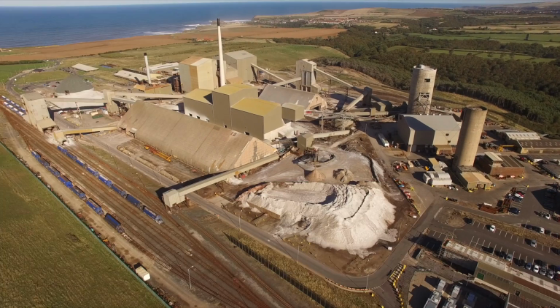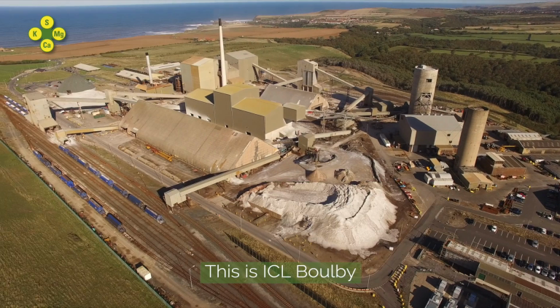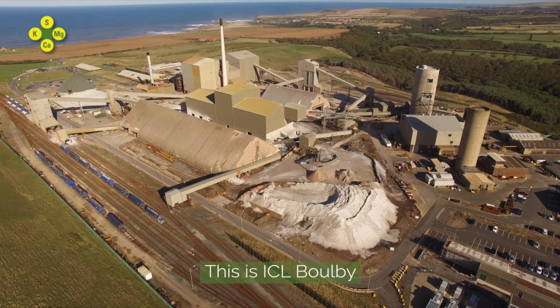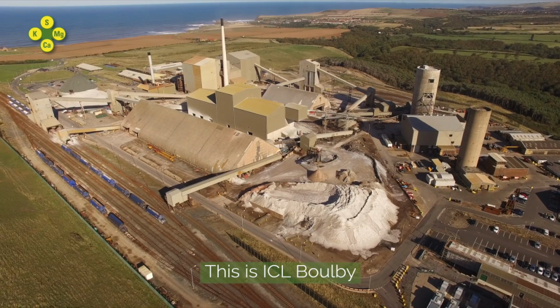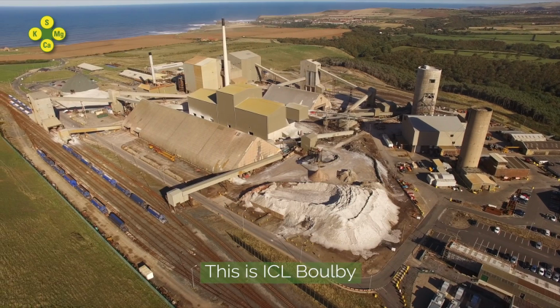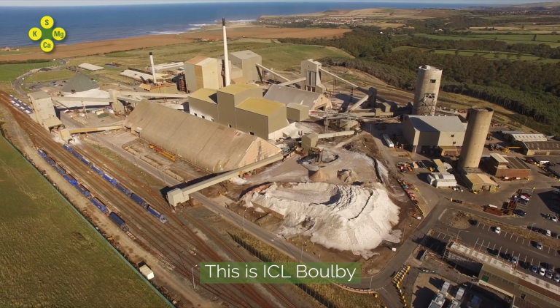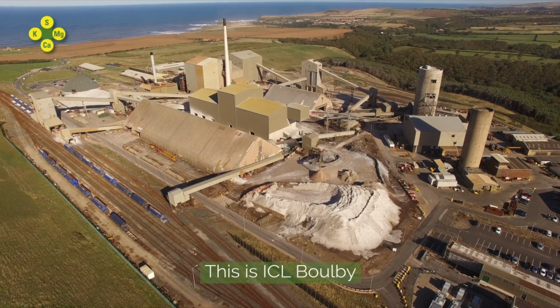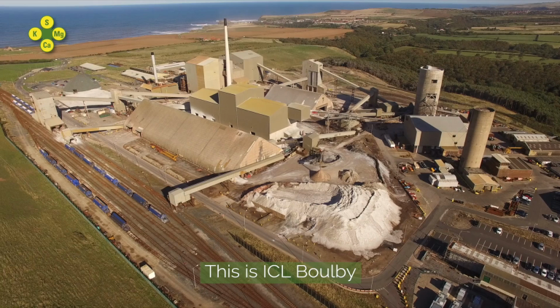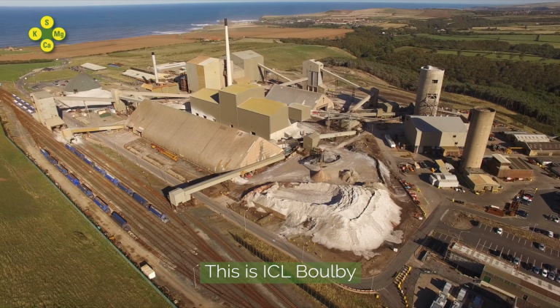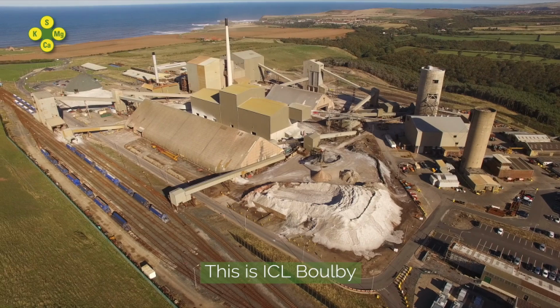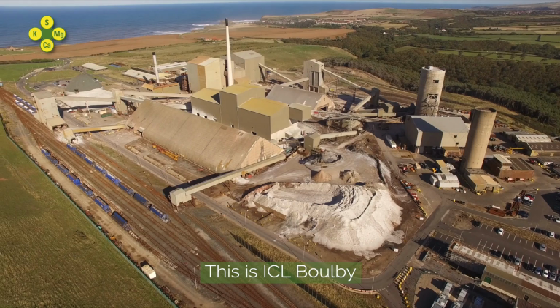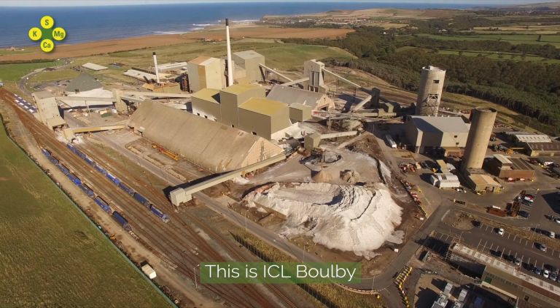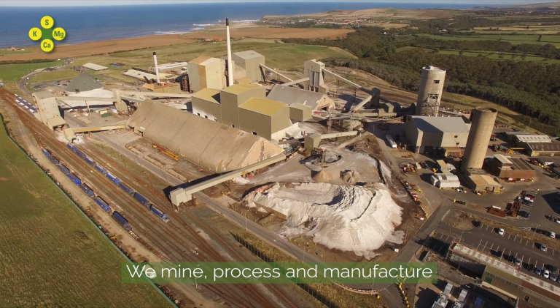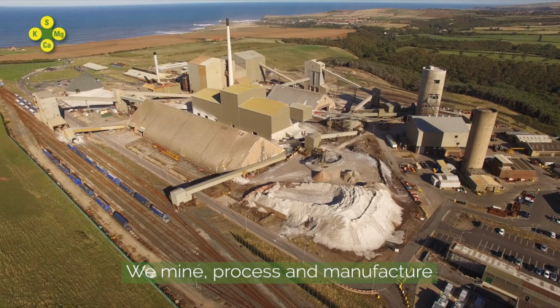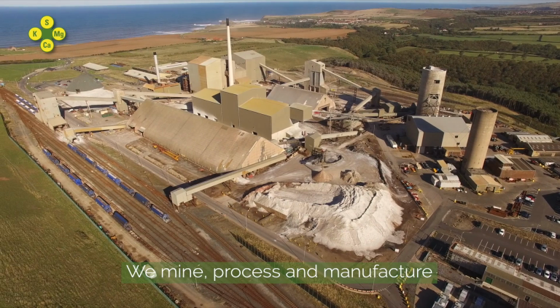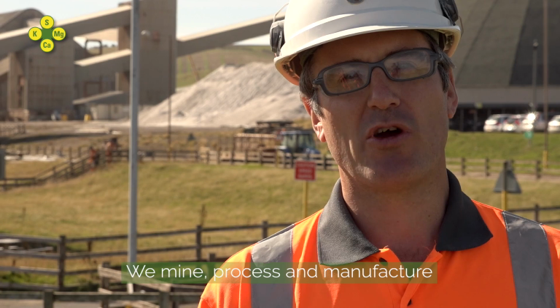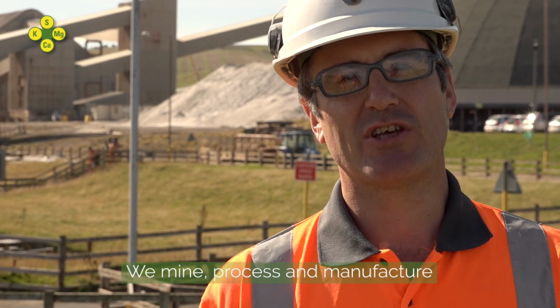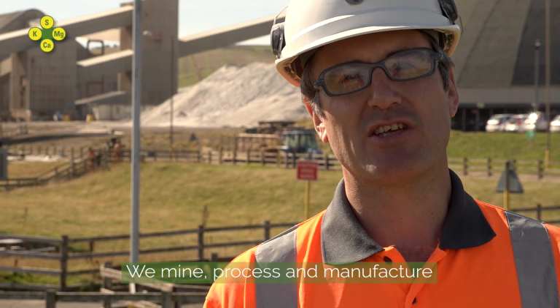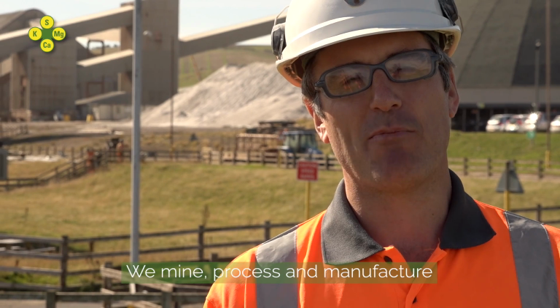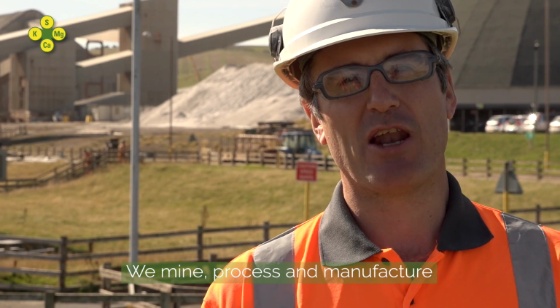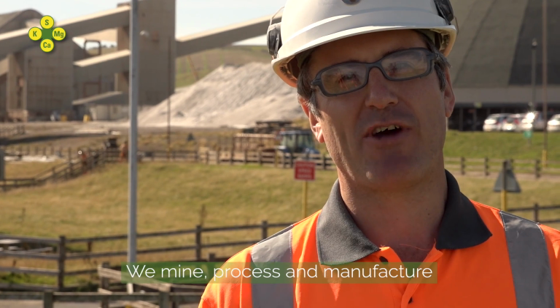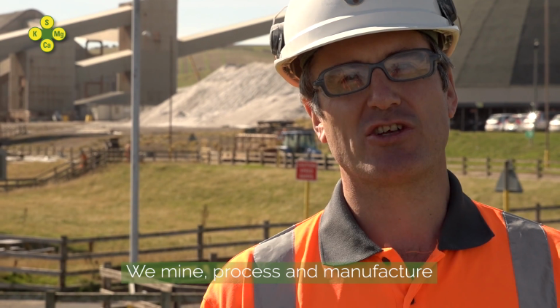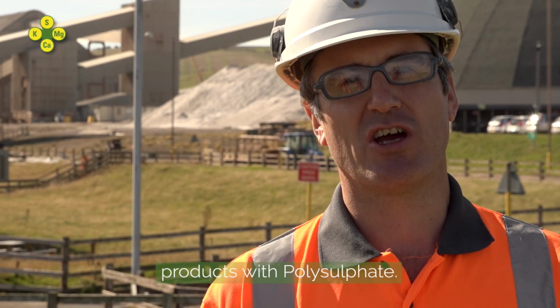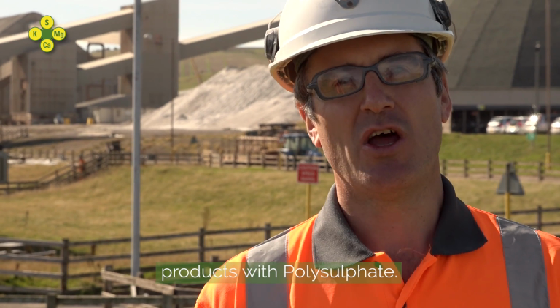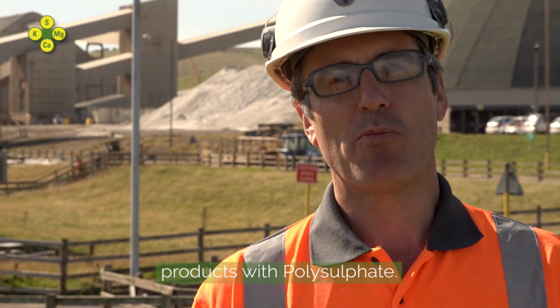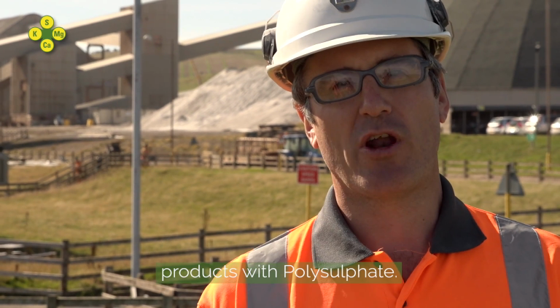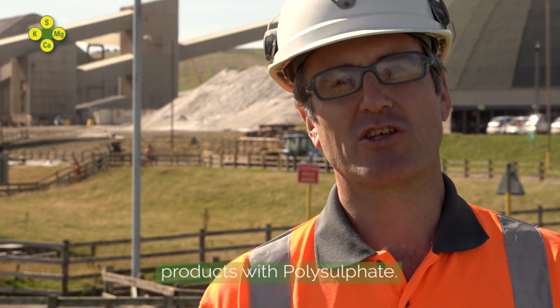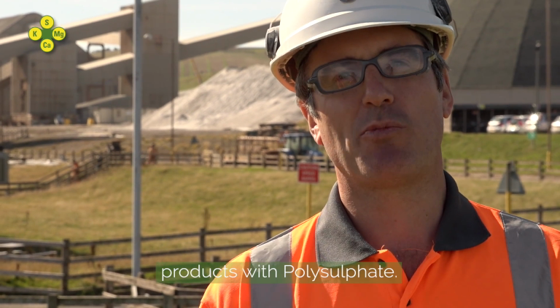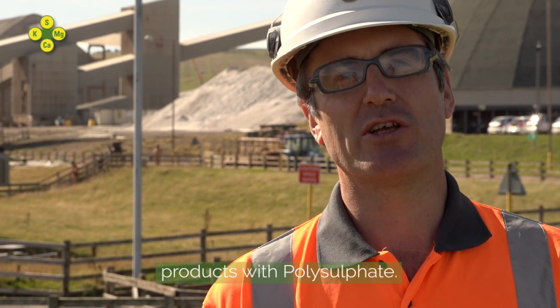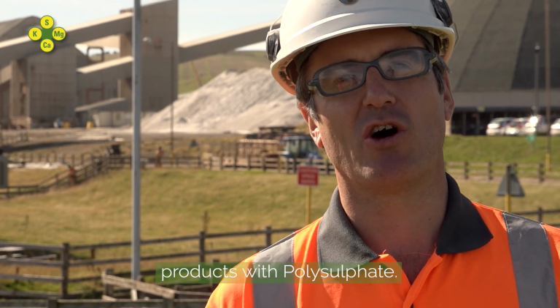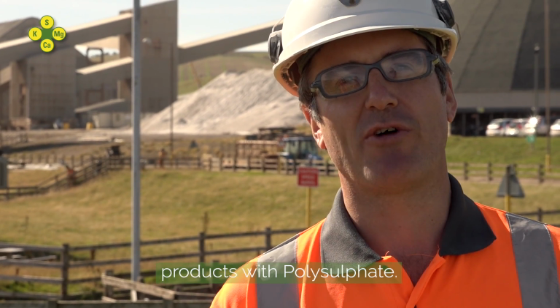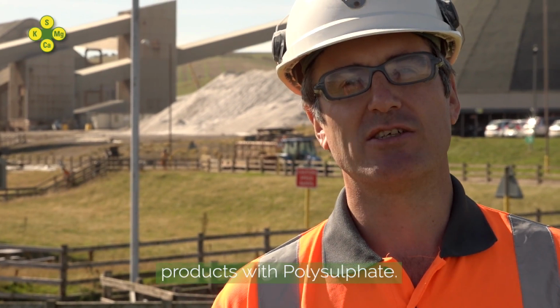This is ICL Boulby. We mine, process and manufacture products of polysulfate.